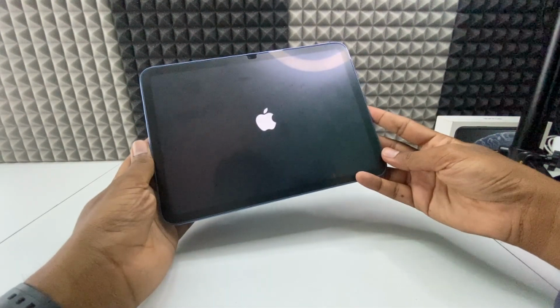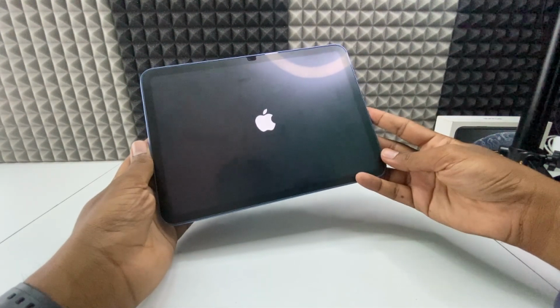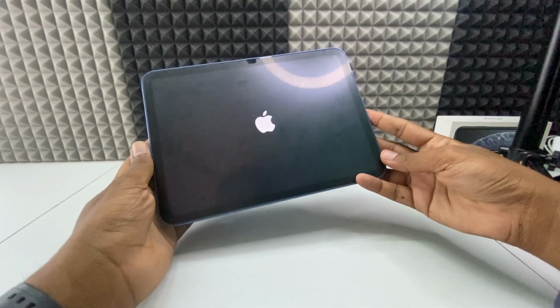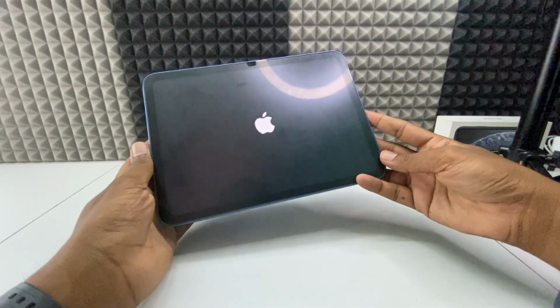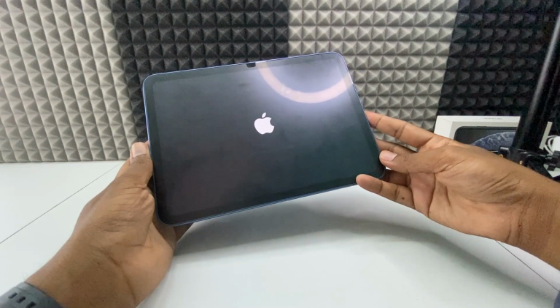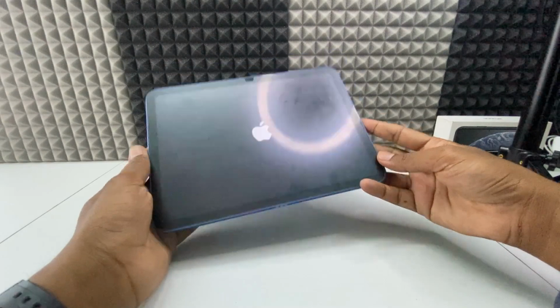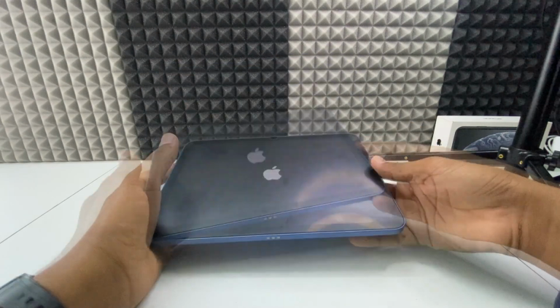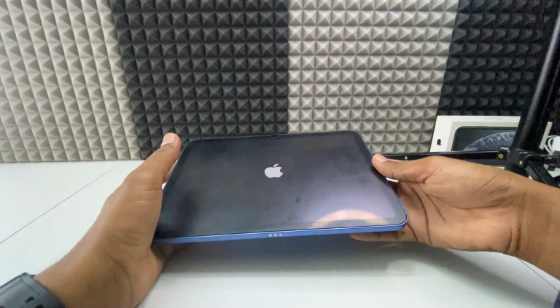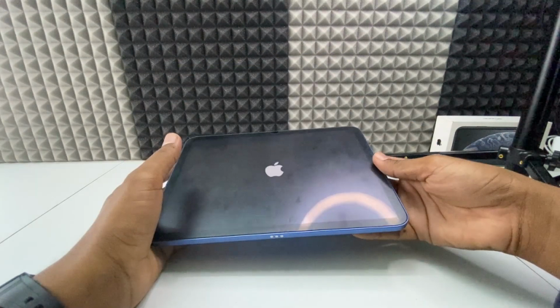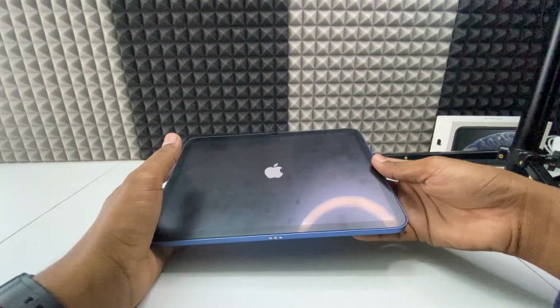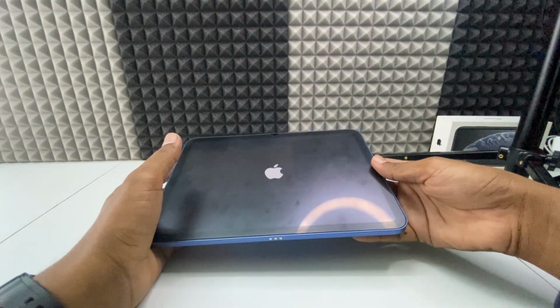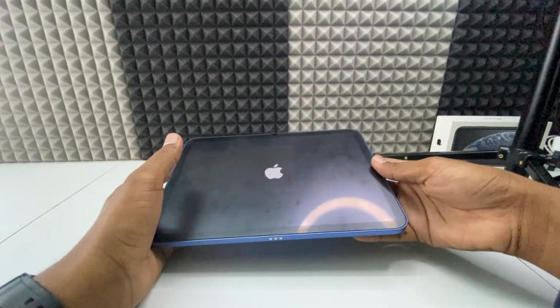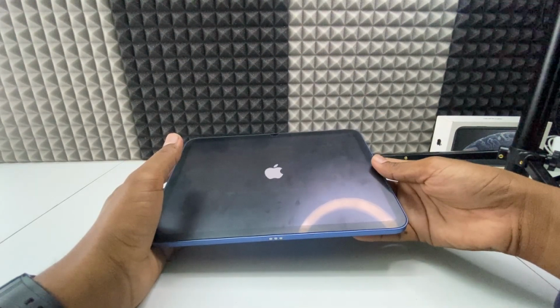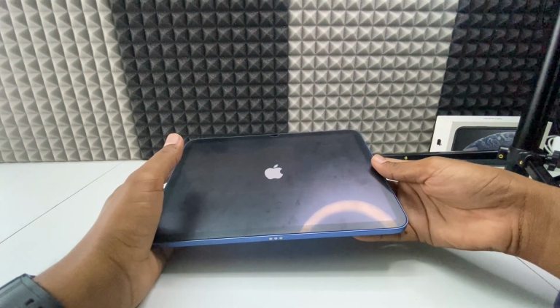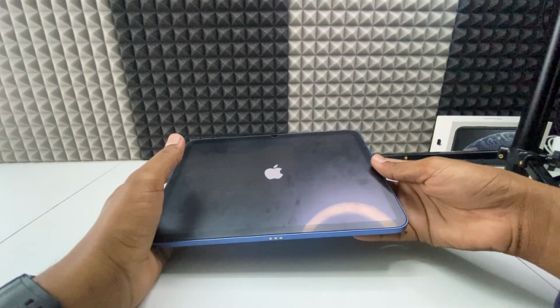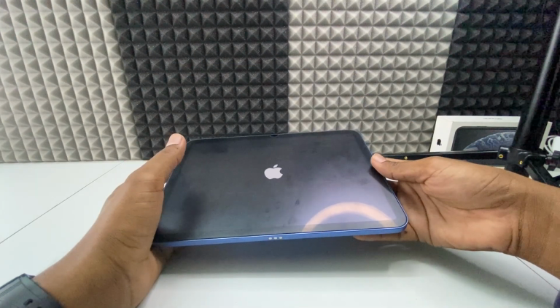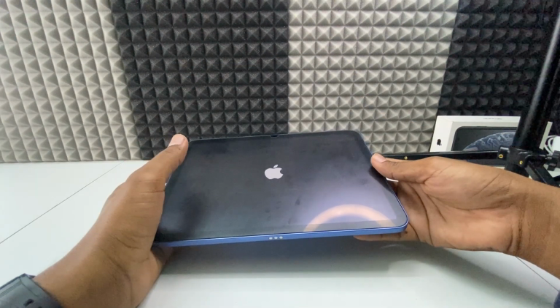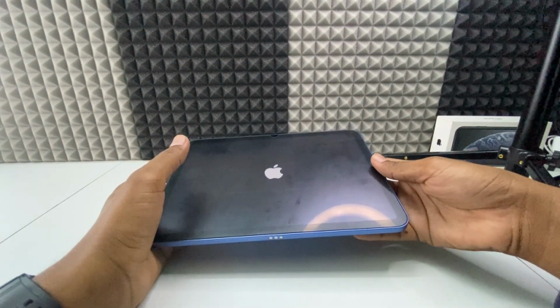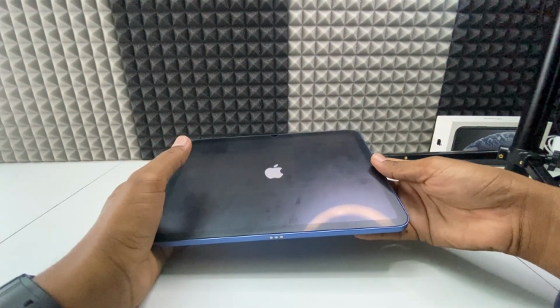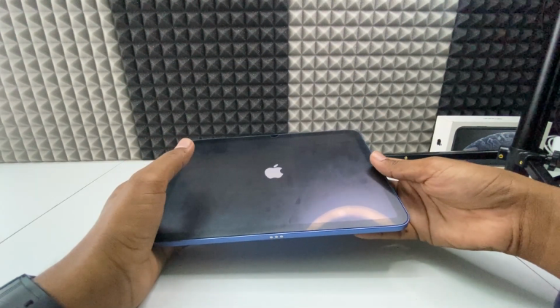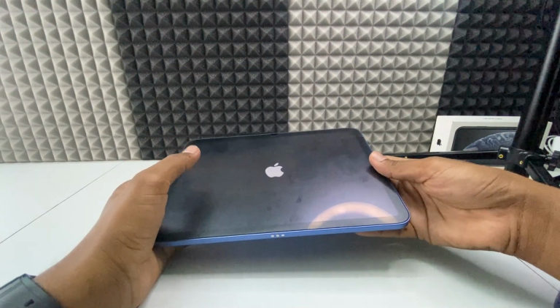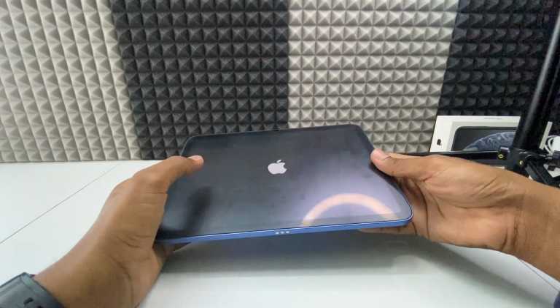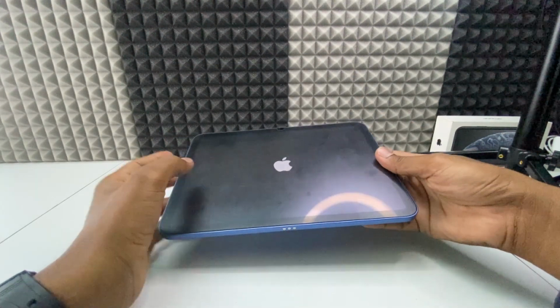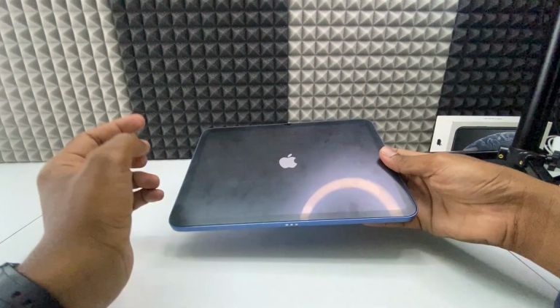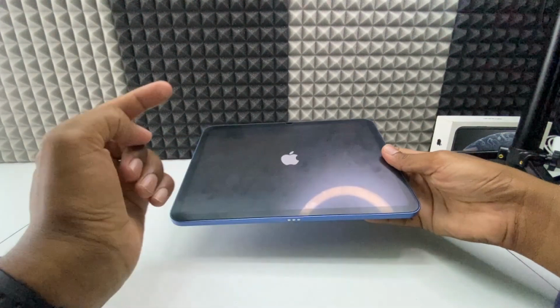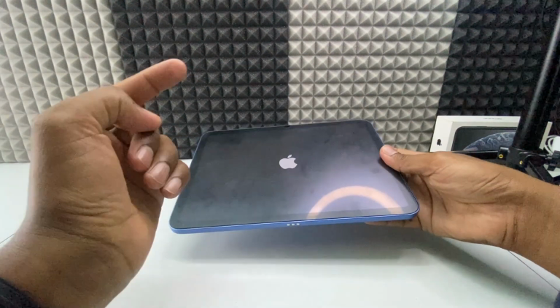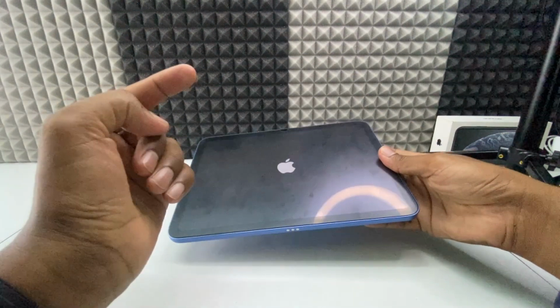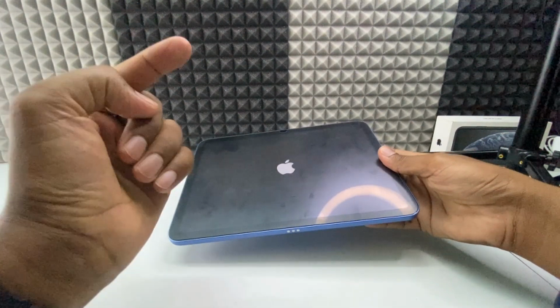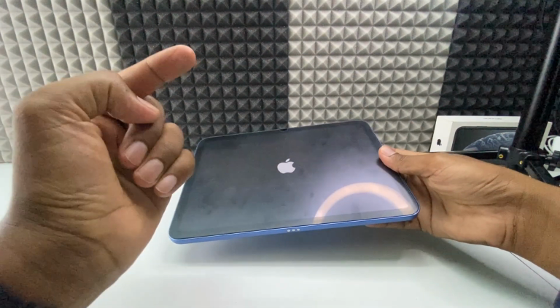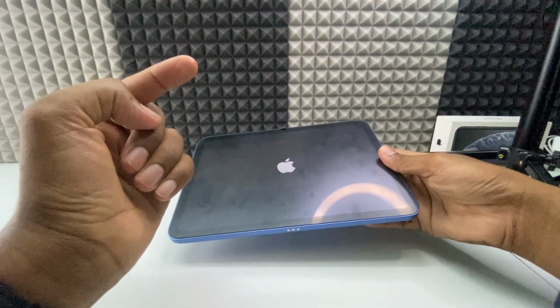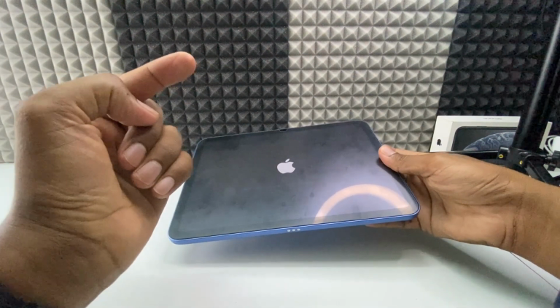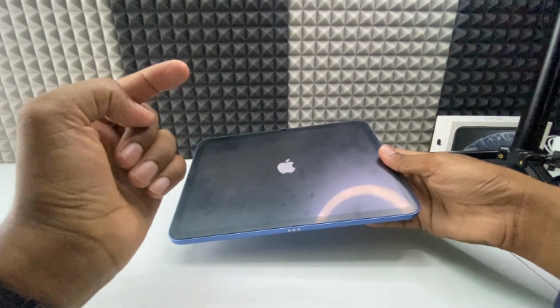If you want to know more about the iPad 10th gen, watch these videos.